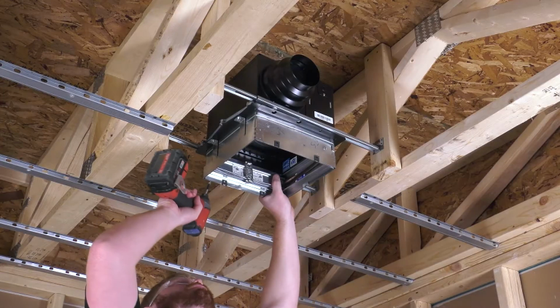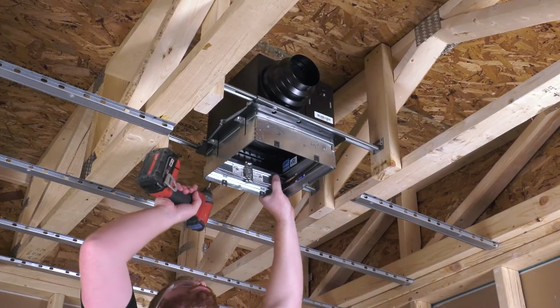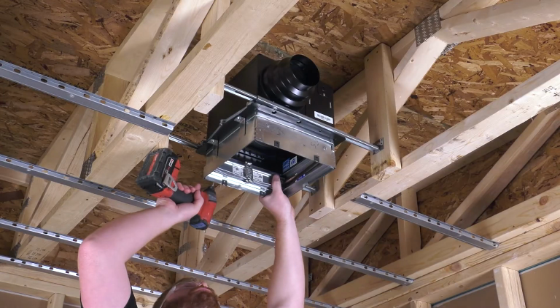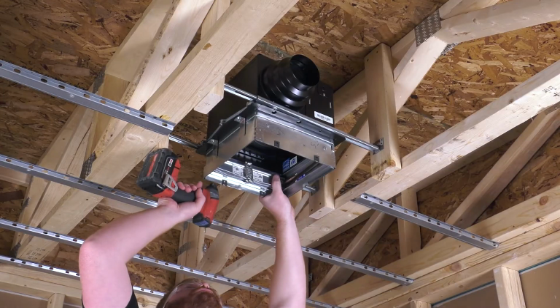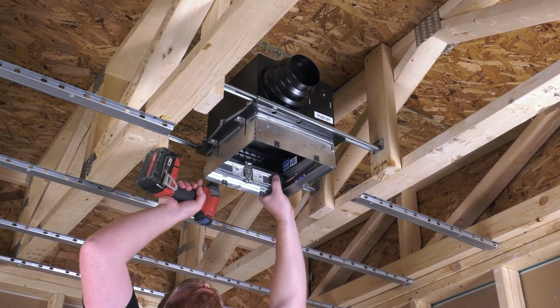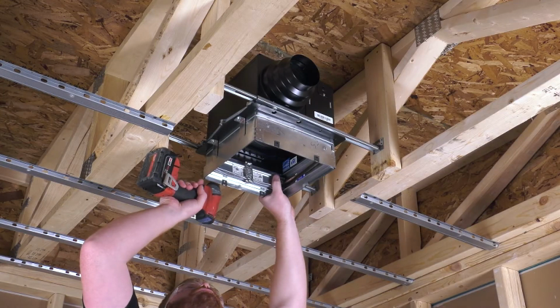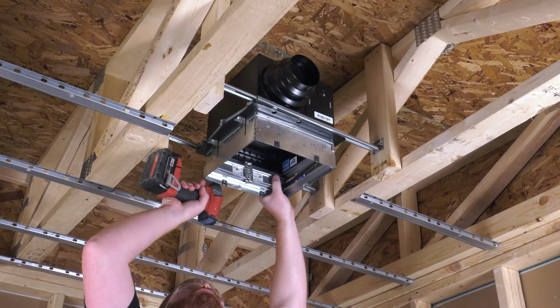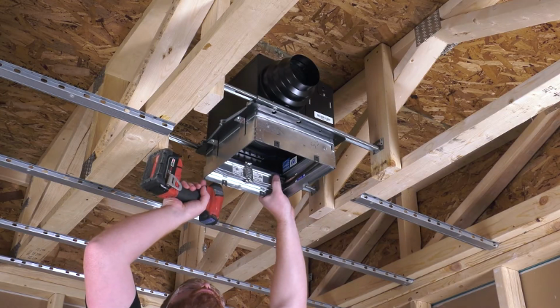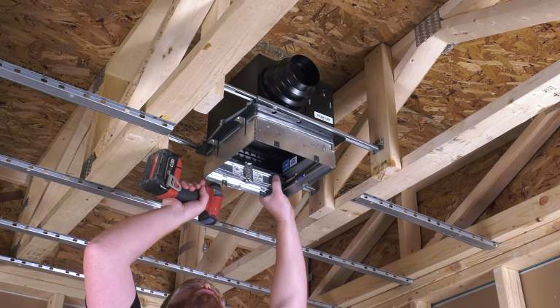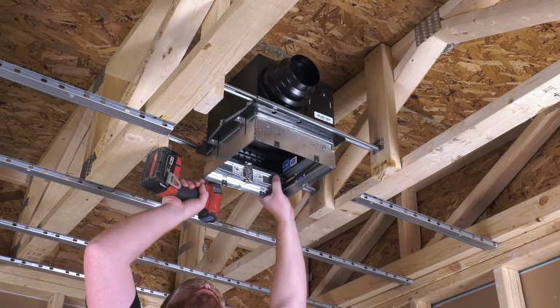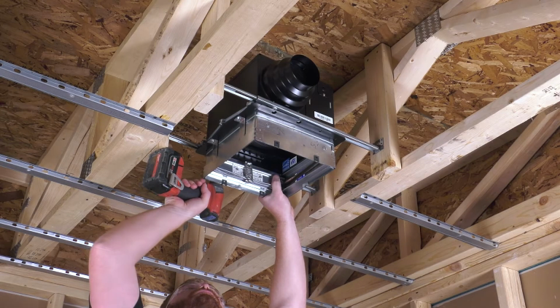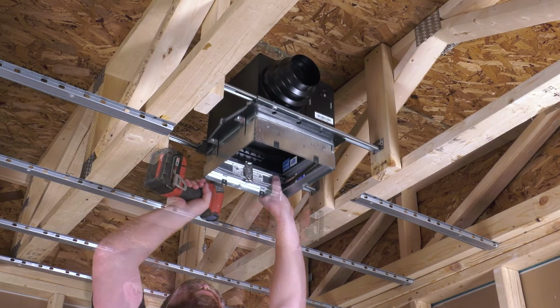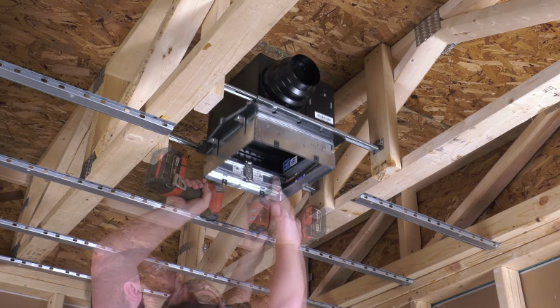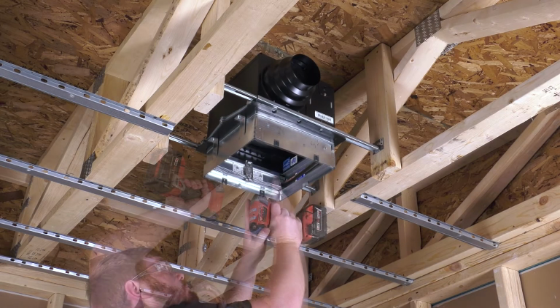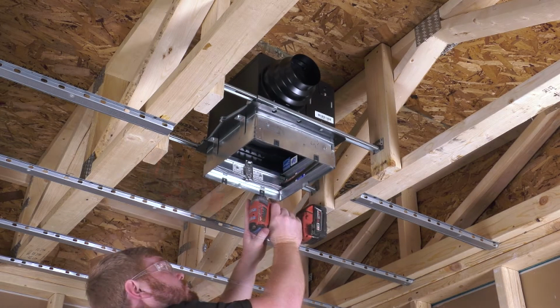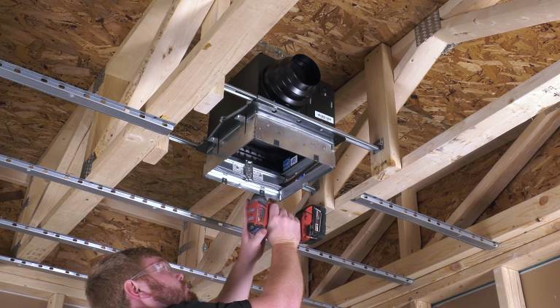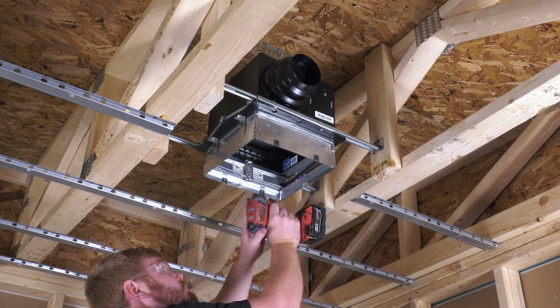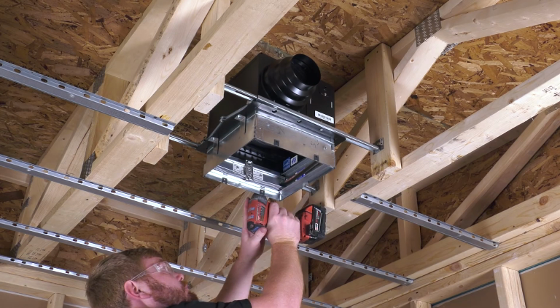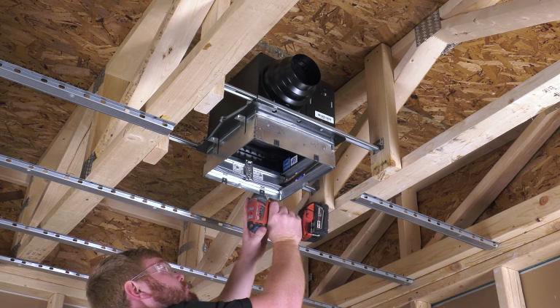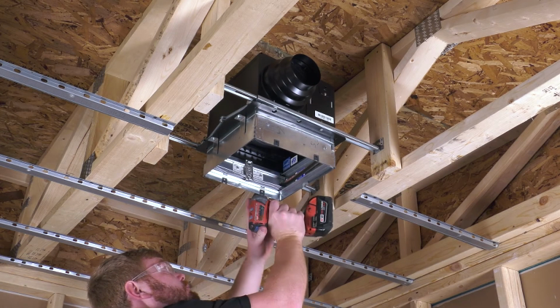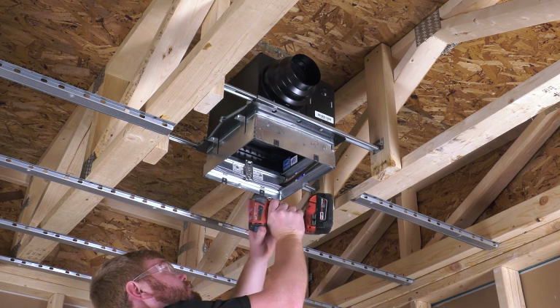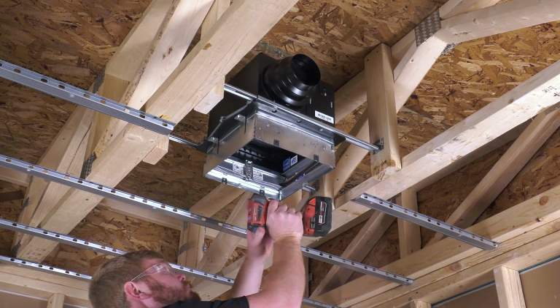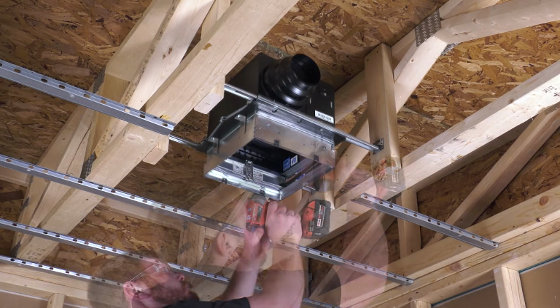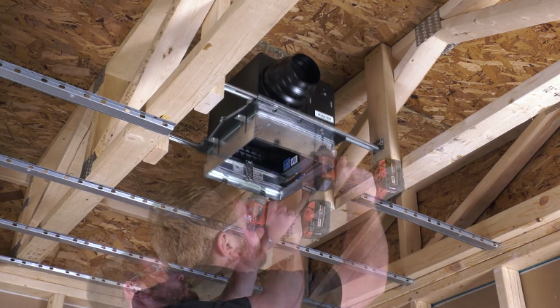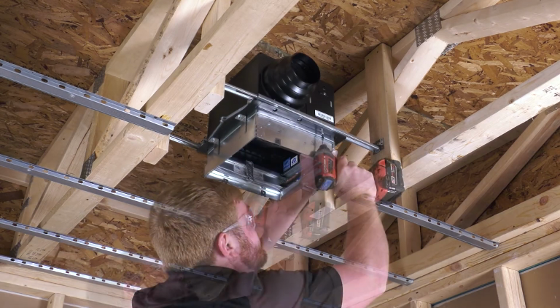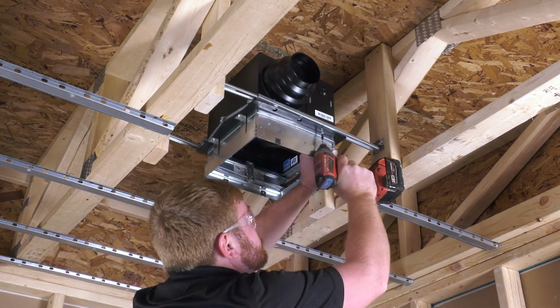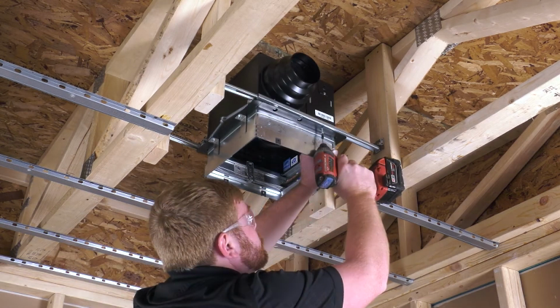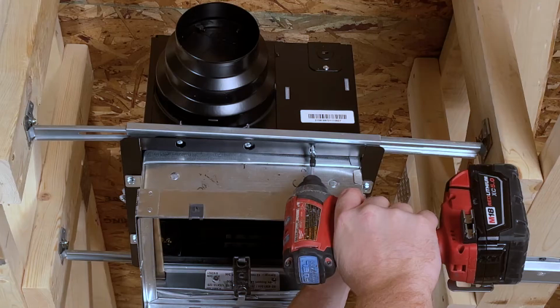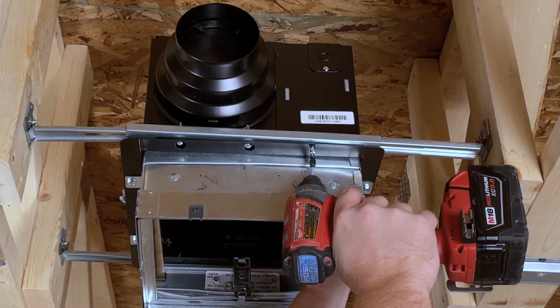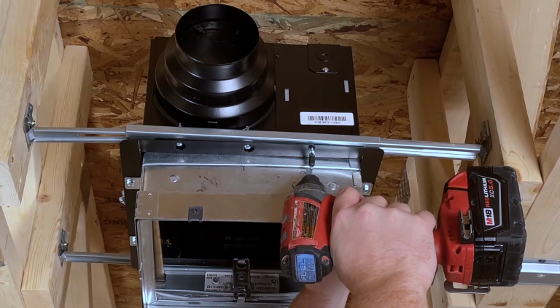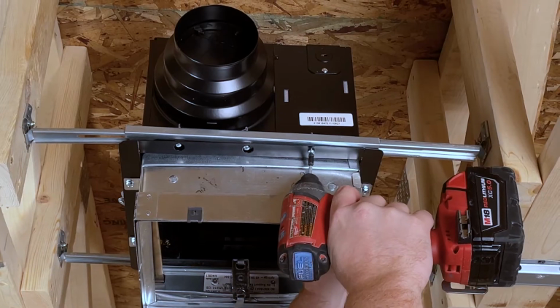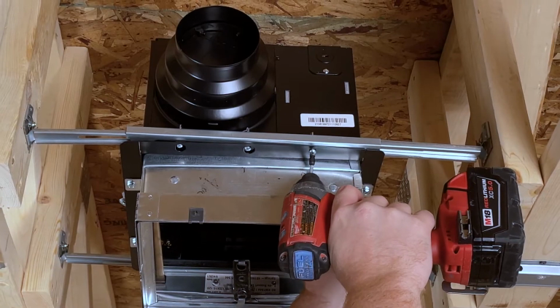Secure the fan body by using the three remaining 1.25-inch self-tapping screws provided, which are taped to the duct adapter.